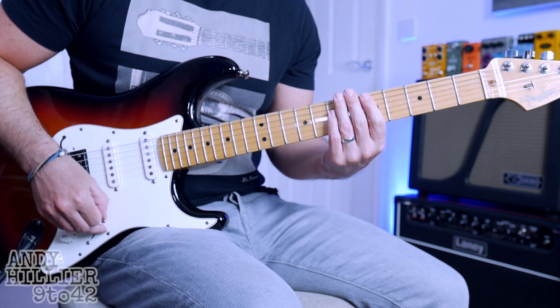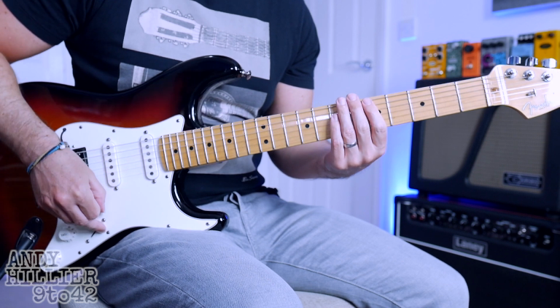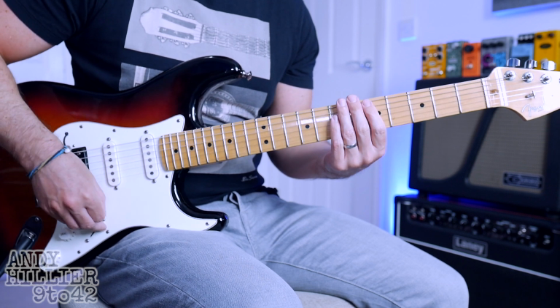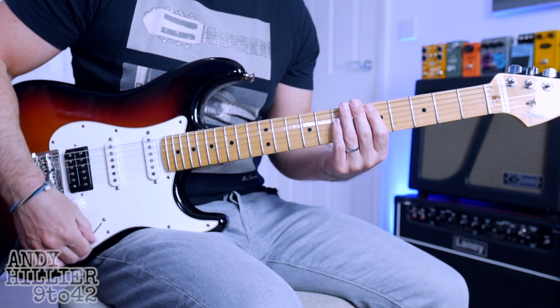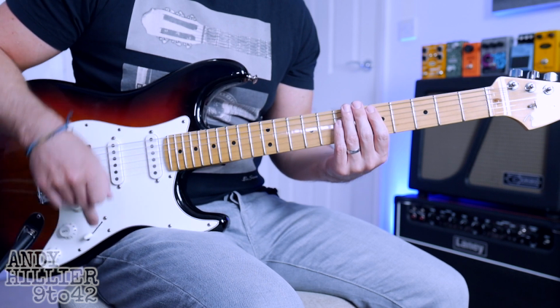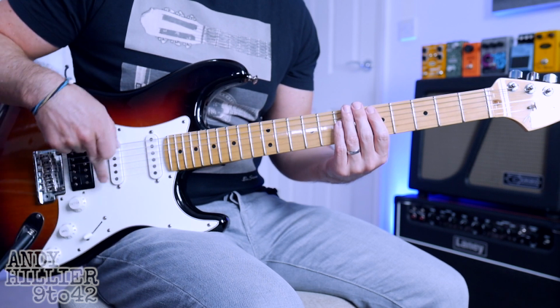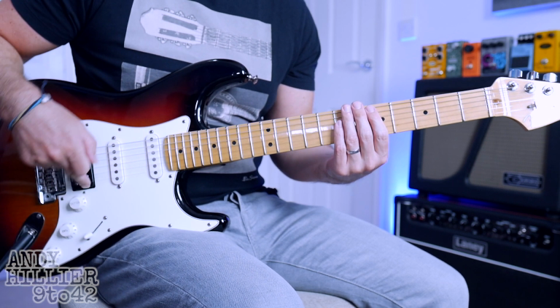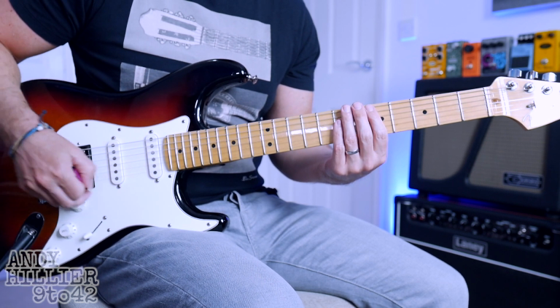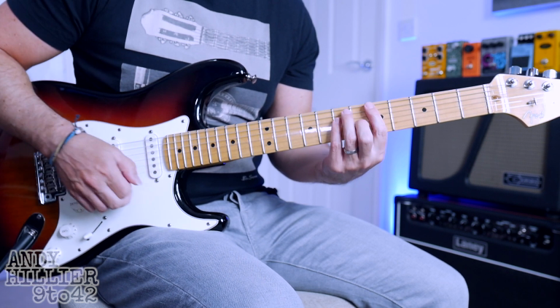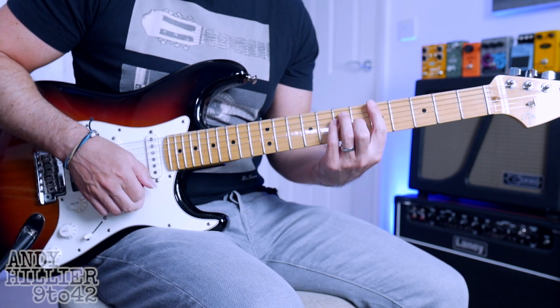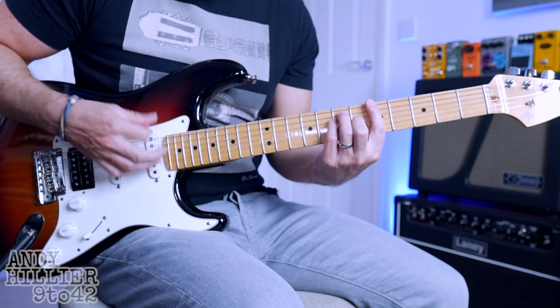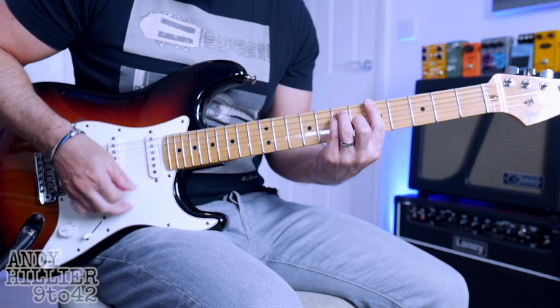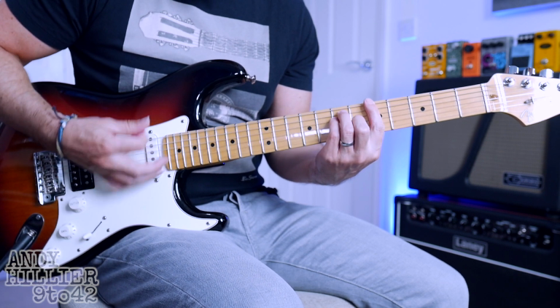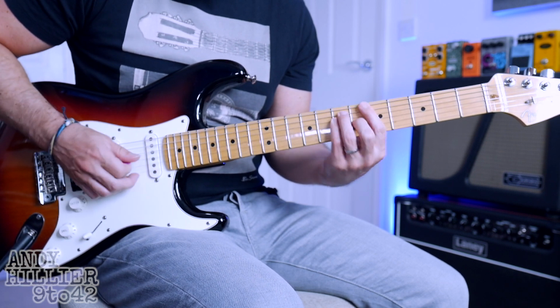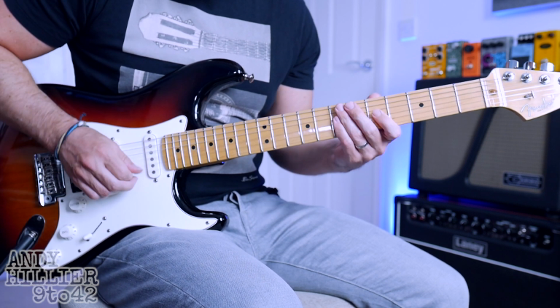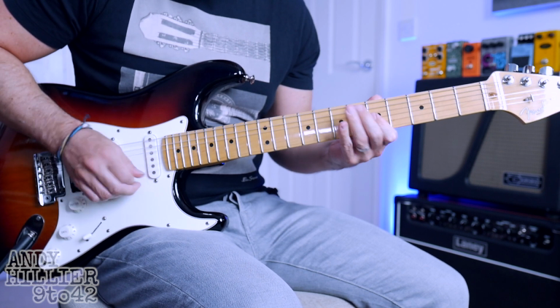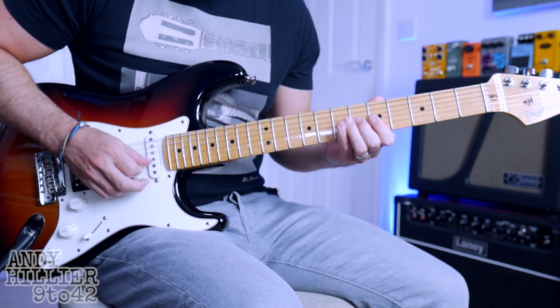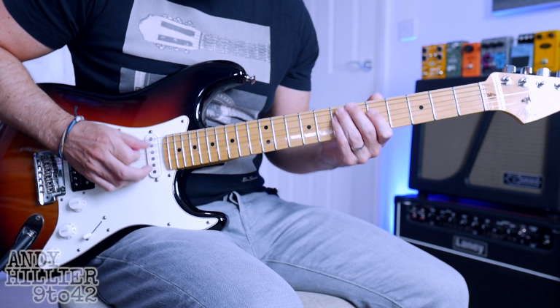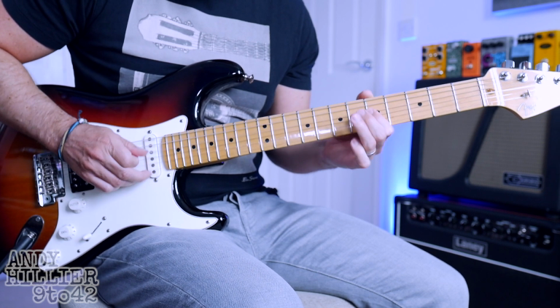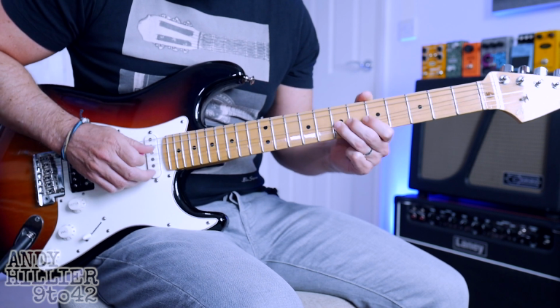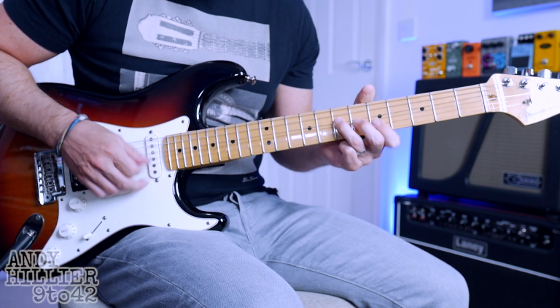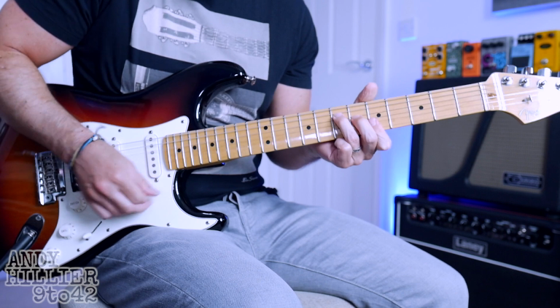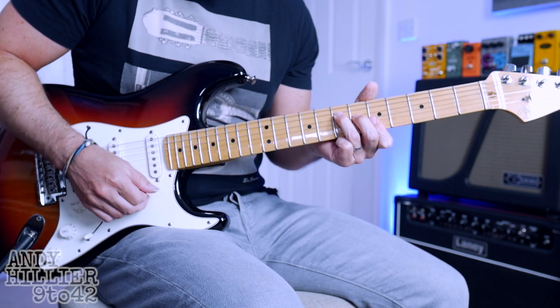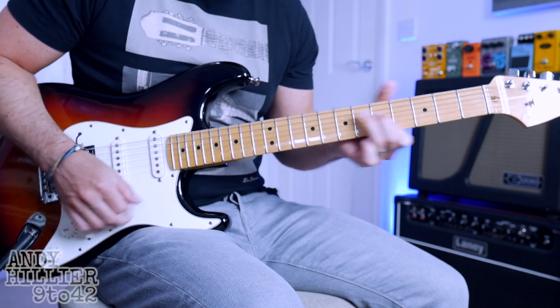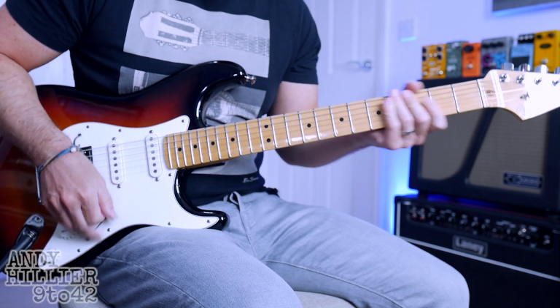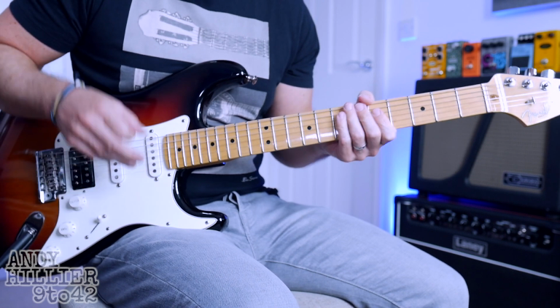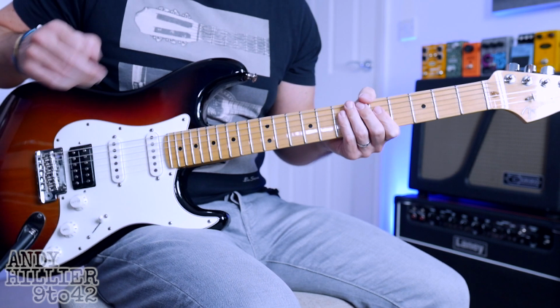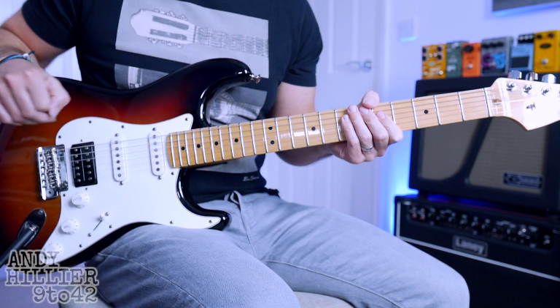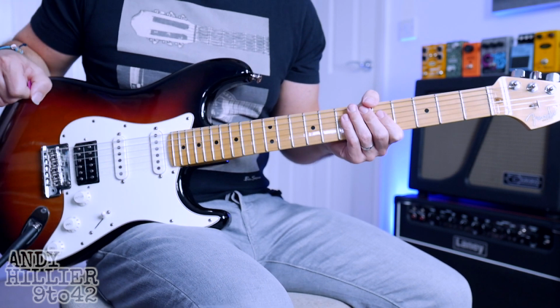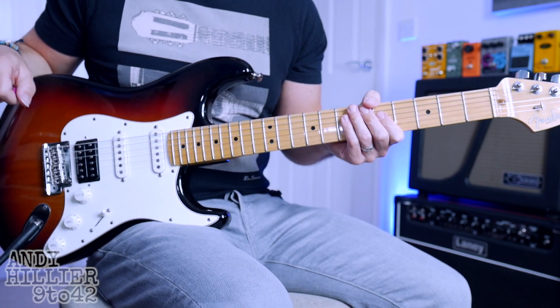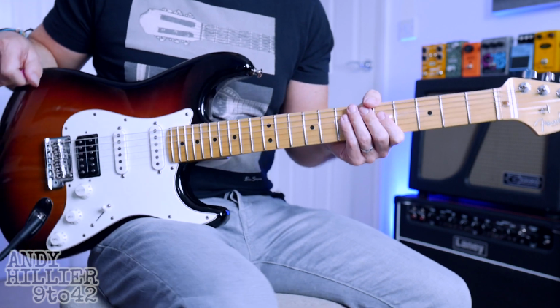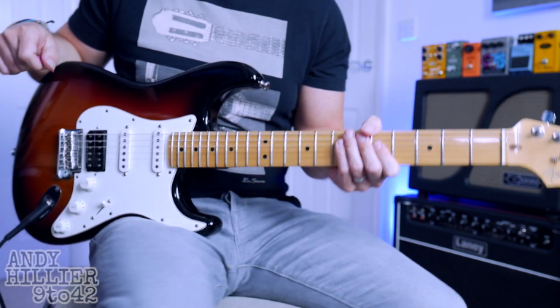There is a little bit of gain if I go onto the bridge humbucker — just a tiny little bit of break up.